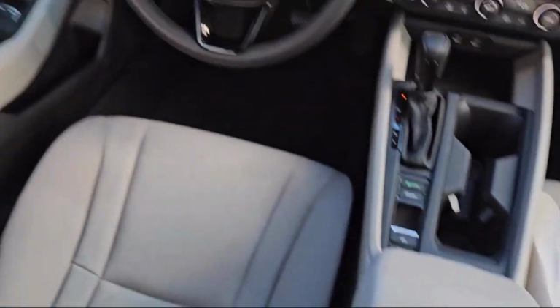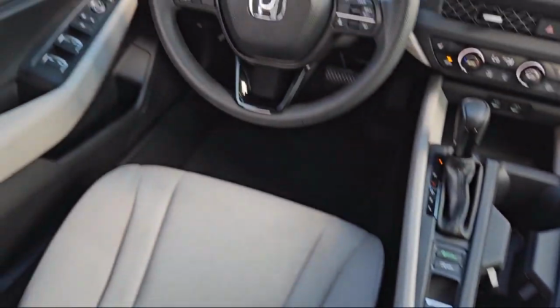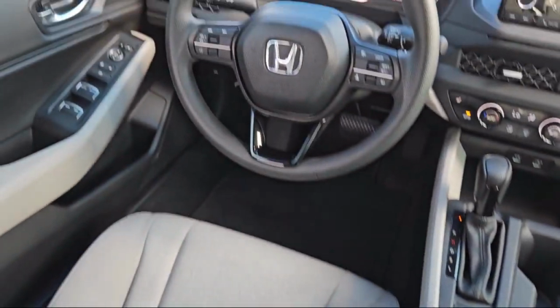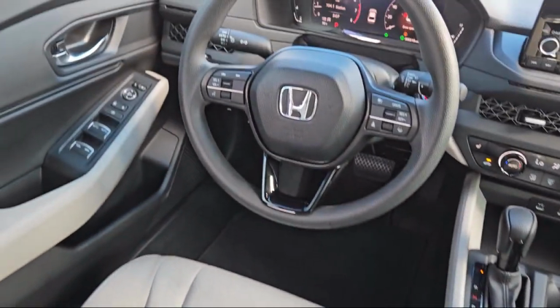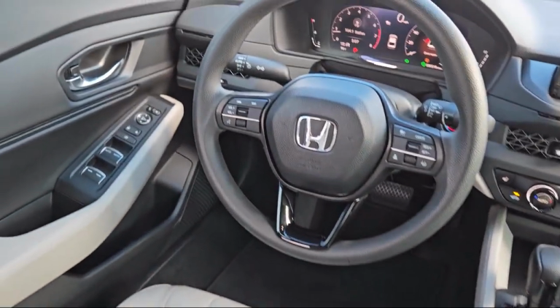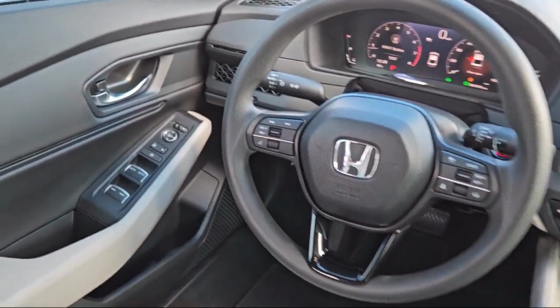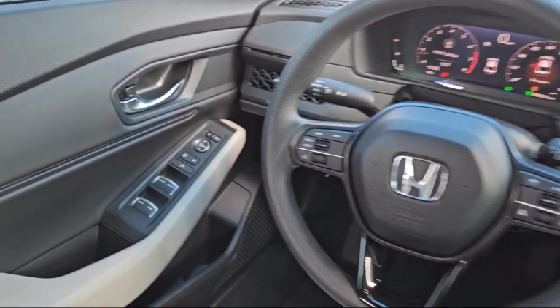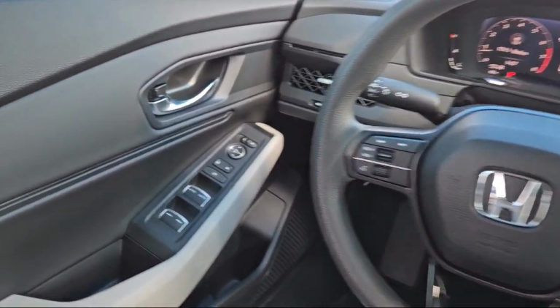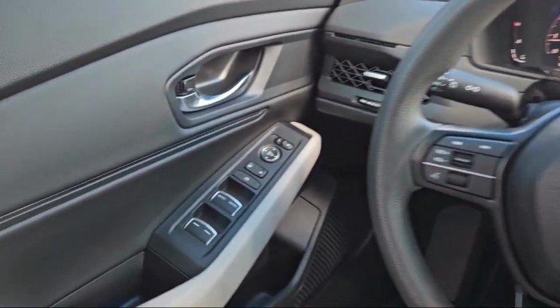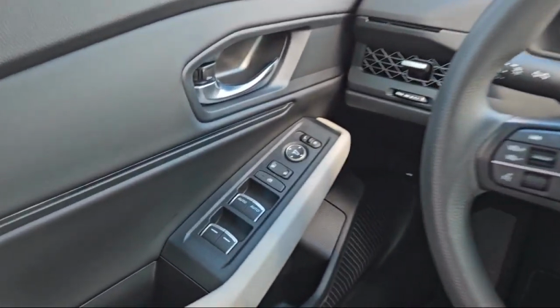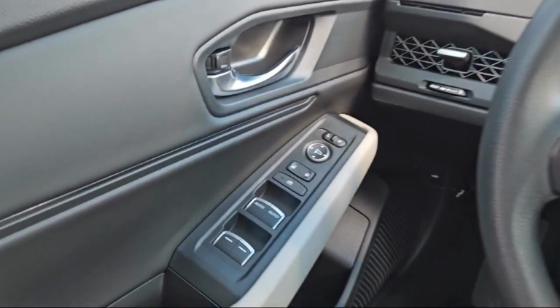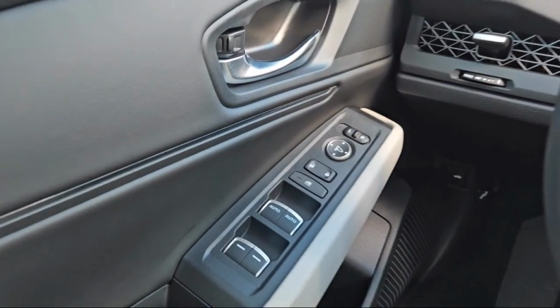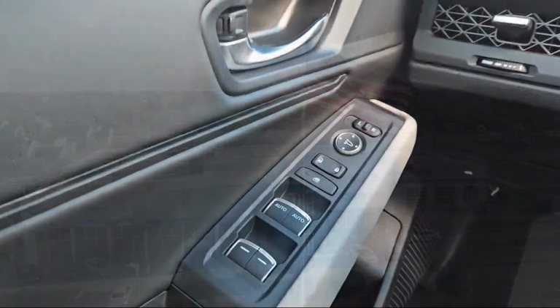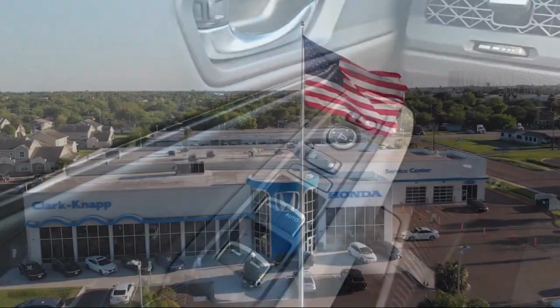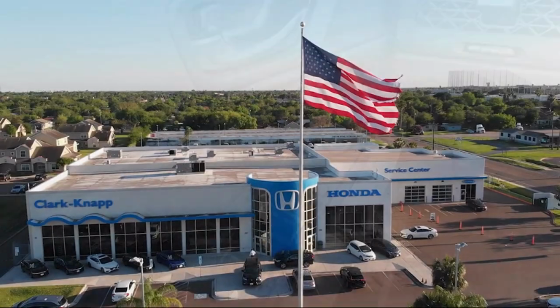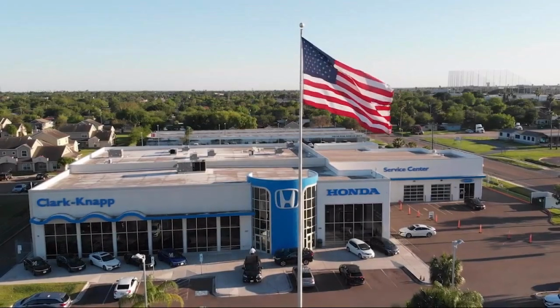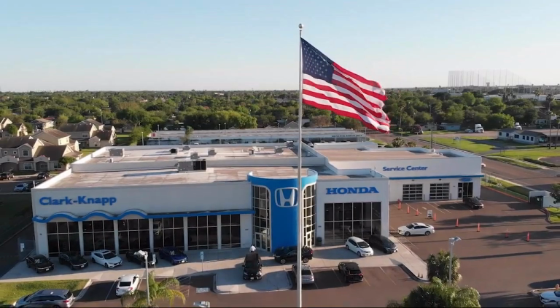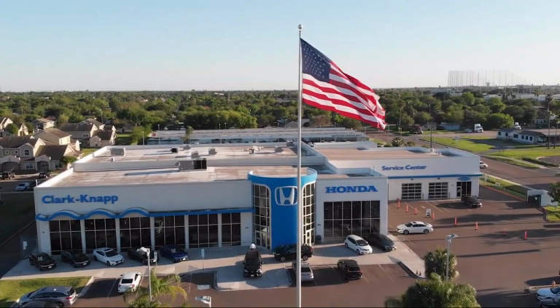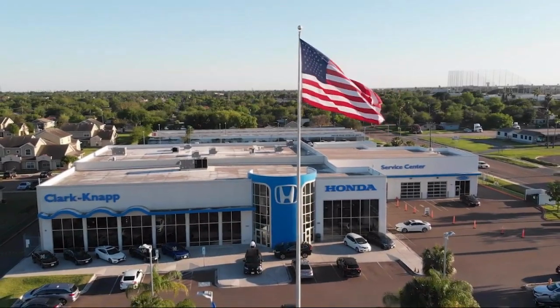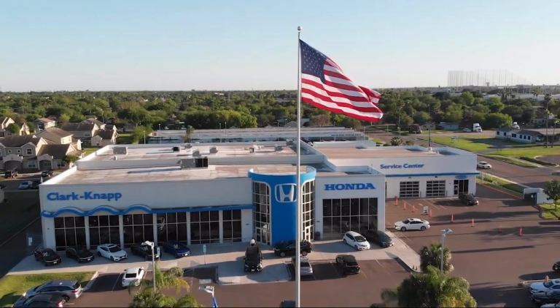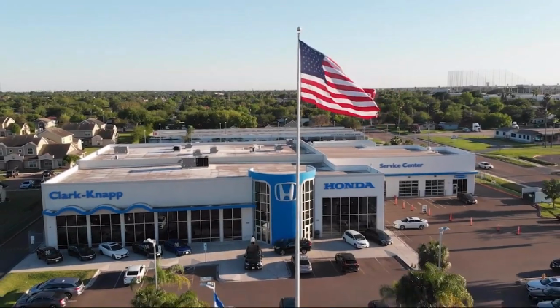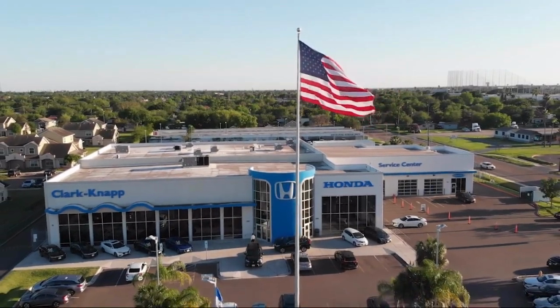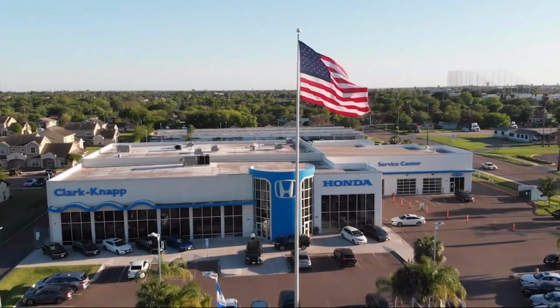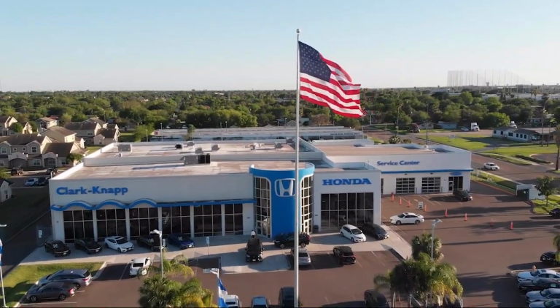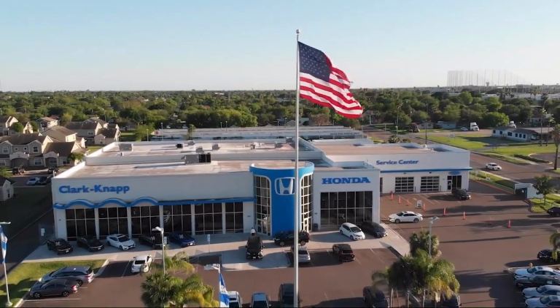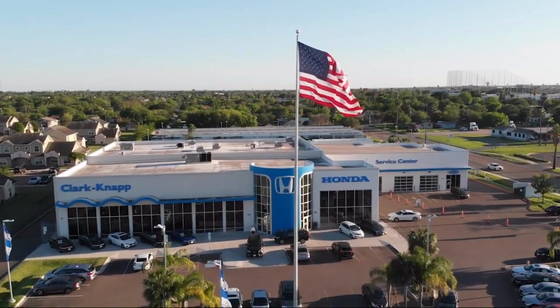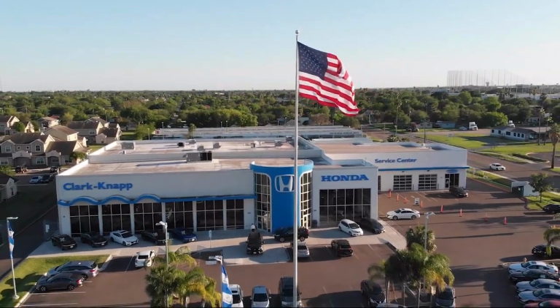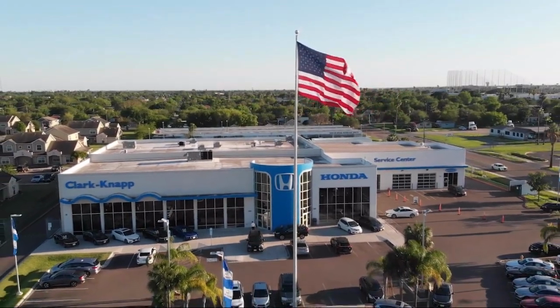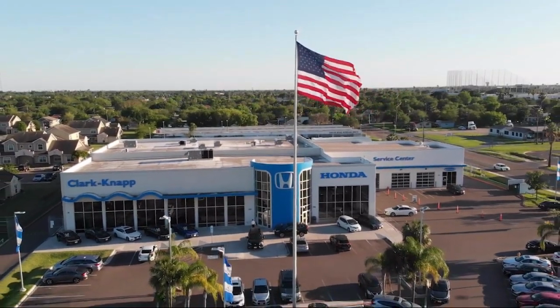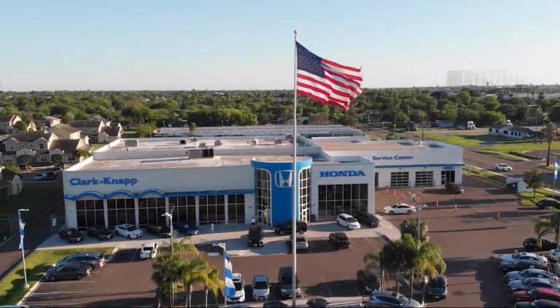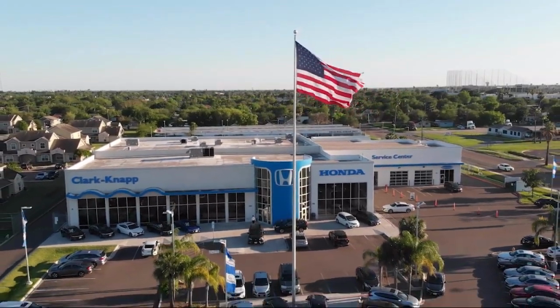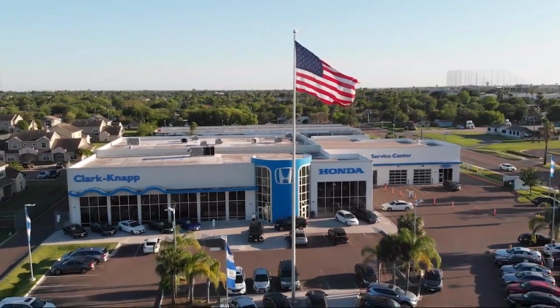If you're in the market for a vehicle or need service of any kind, come visit us today. Clark-Knapp Honda — Simply Veterans.